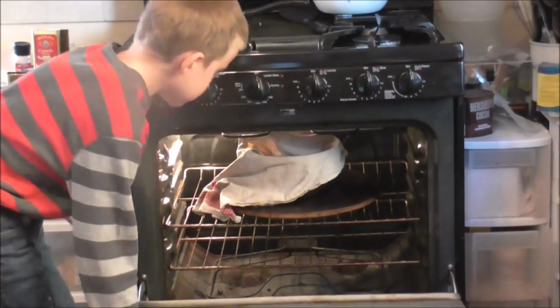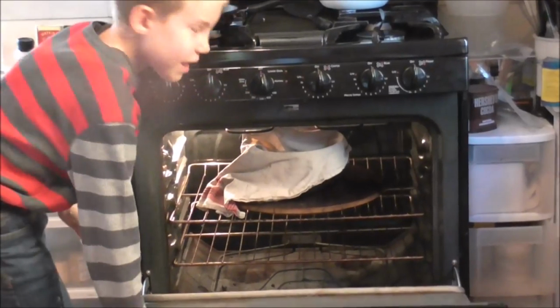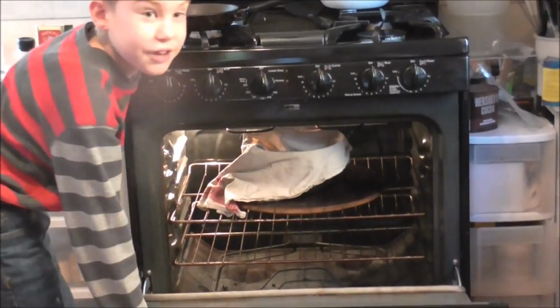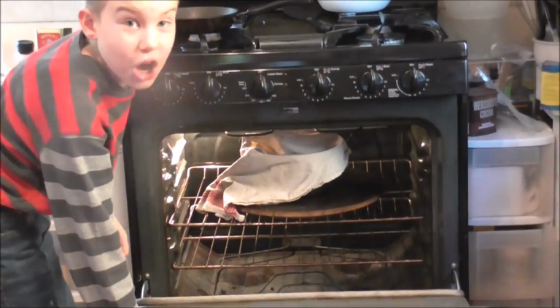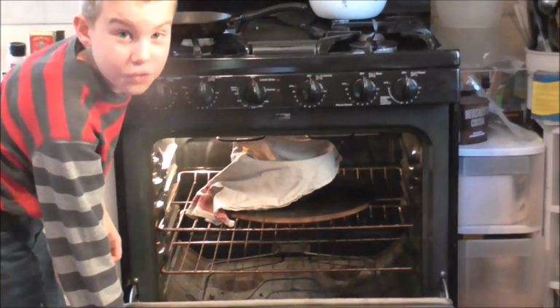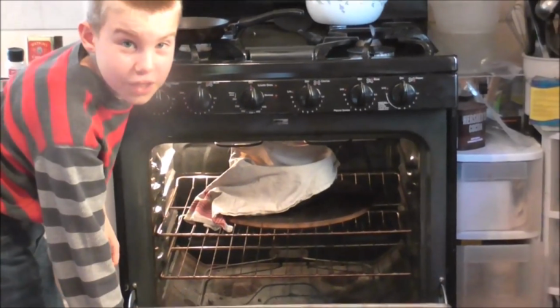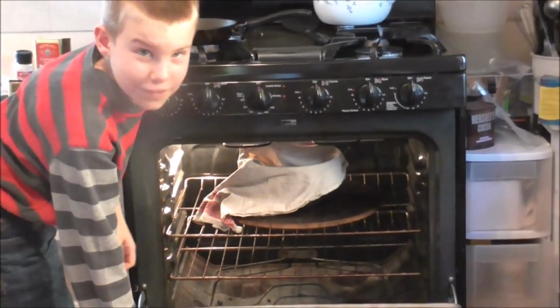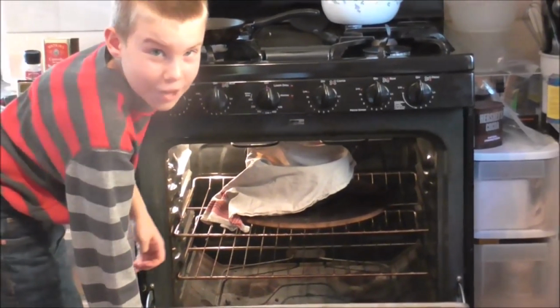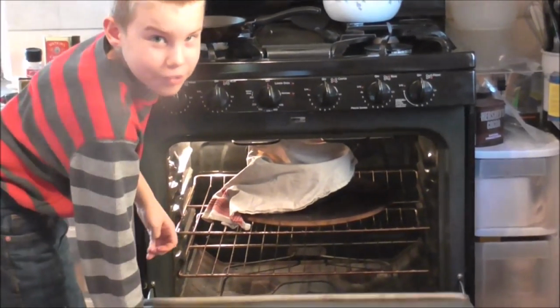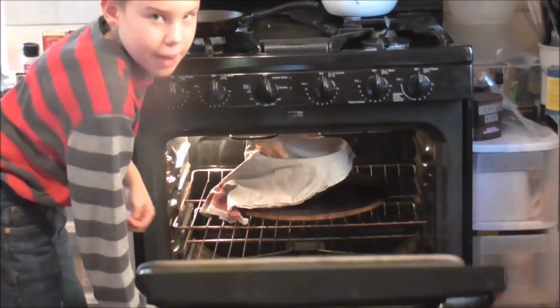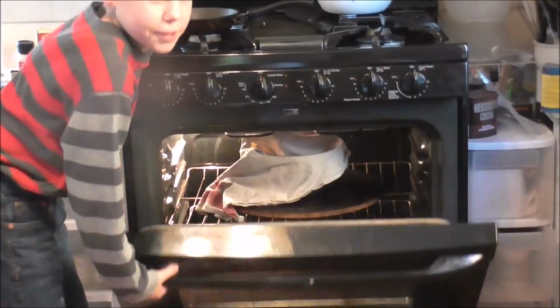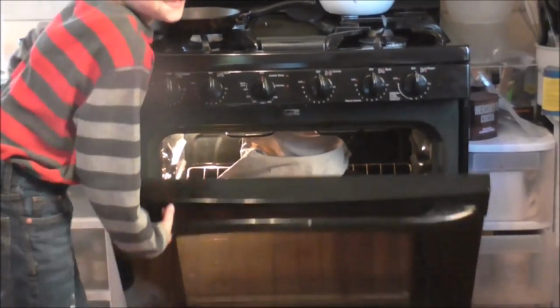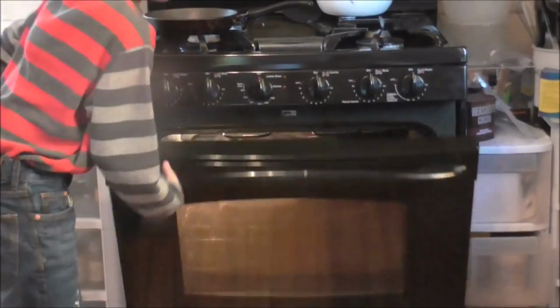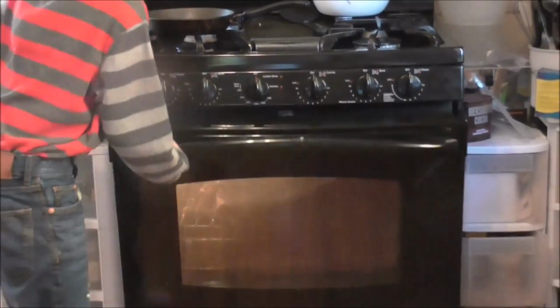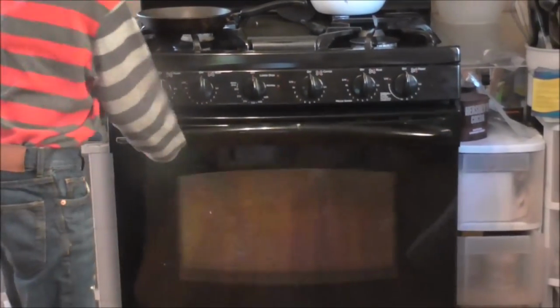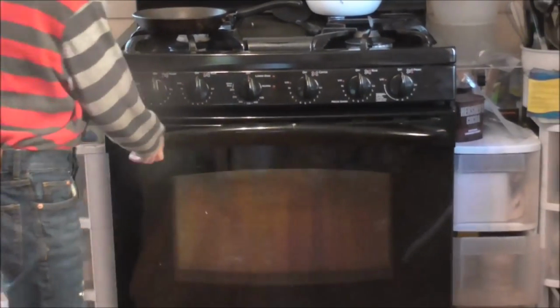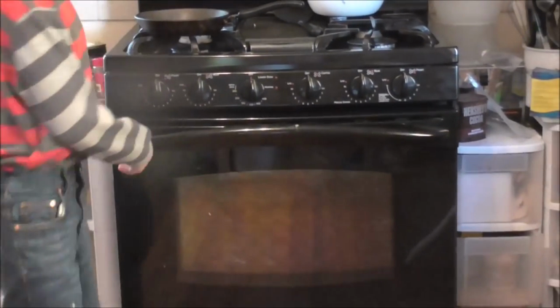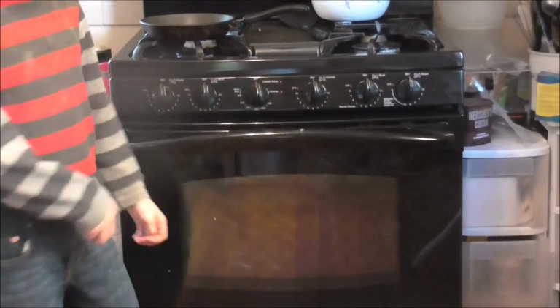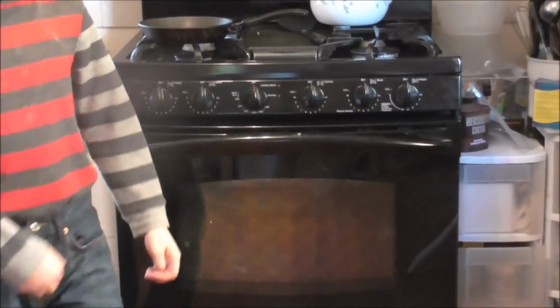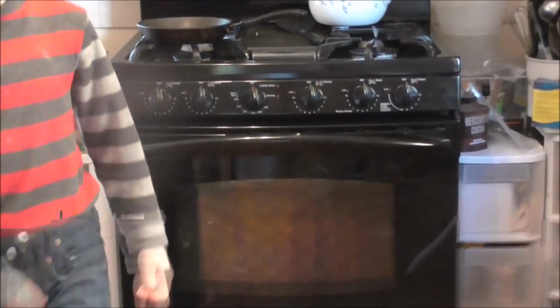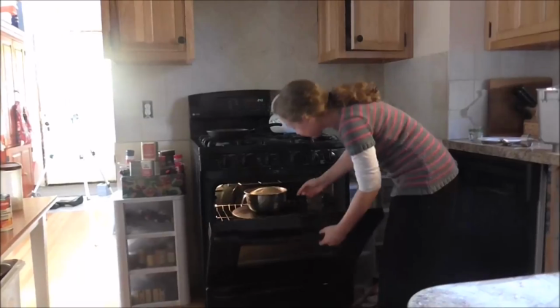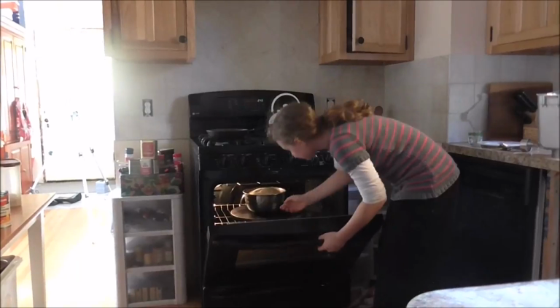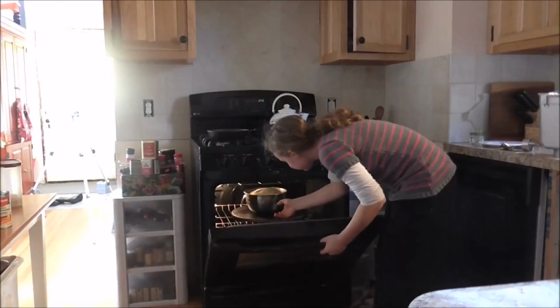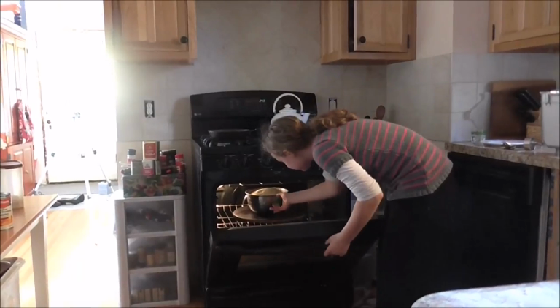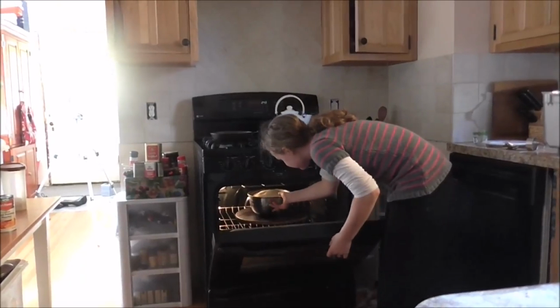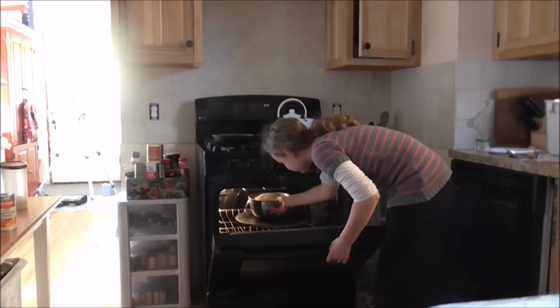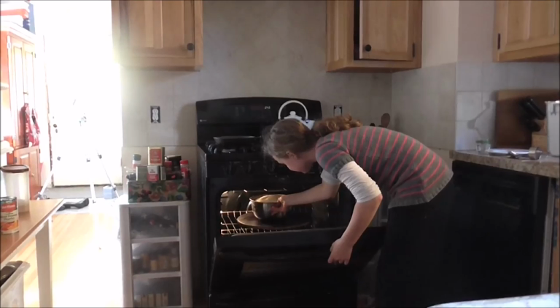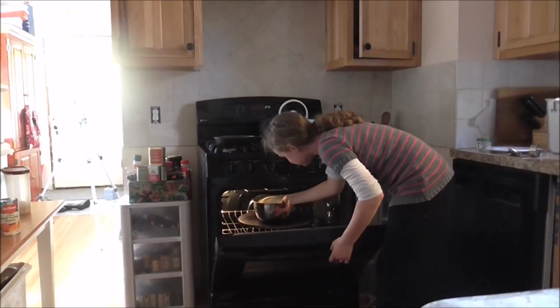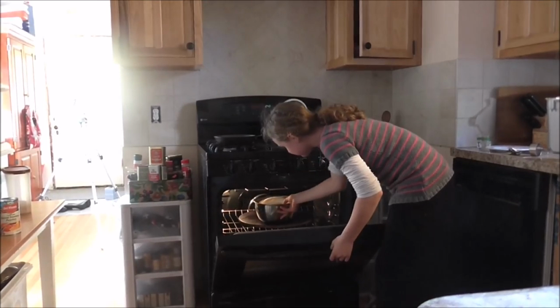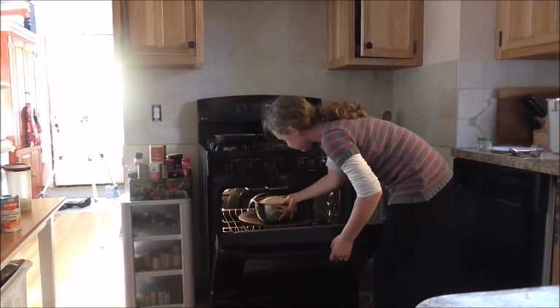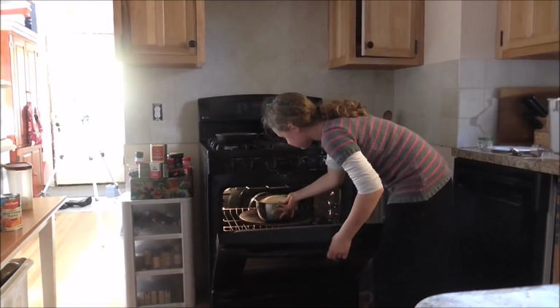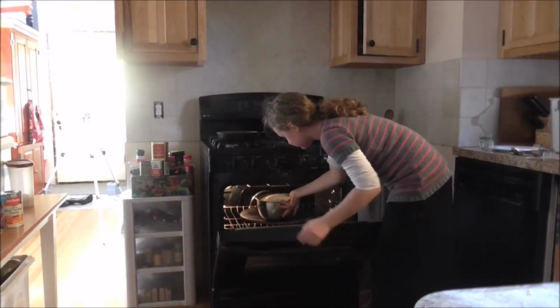And no, the rag will not burn. Now taking the bread out of the oven.